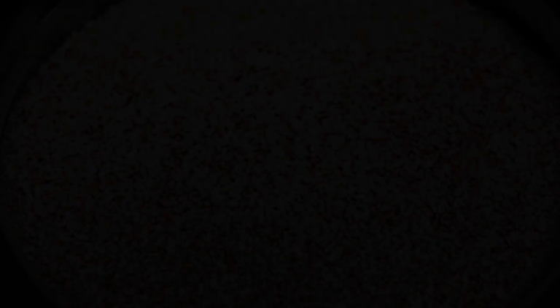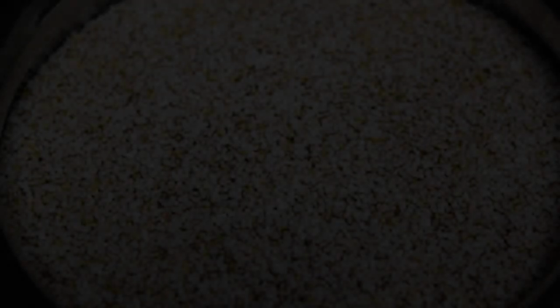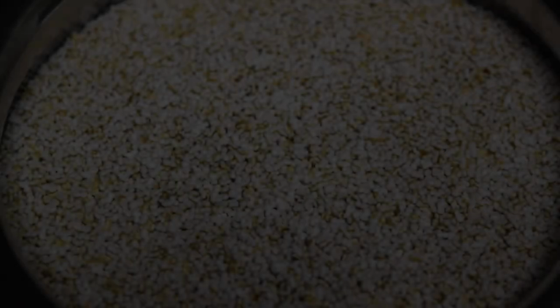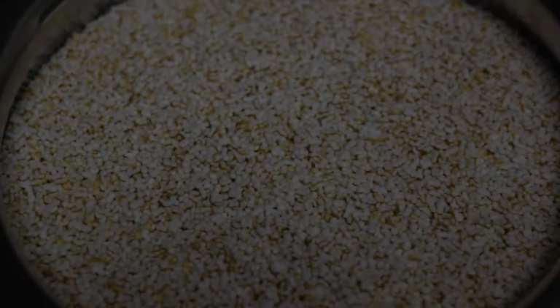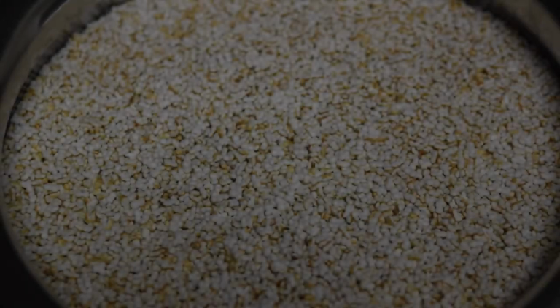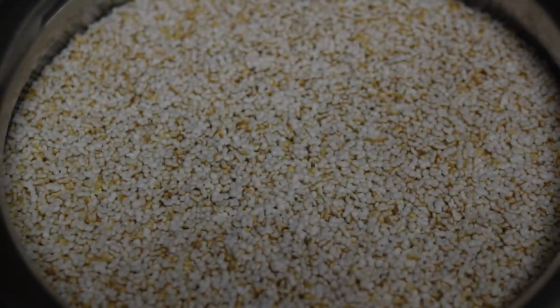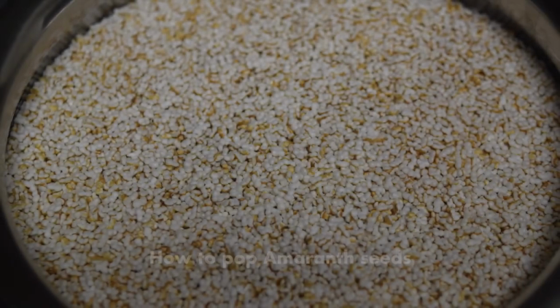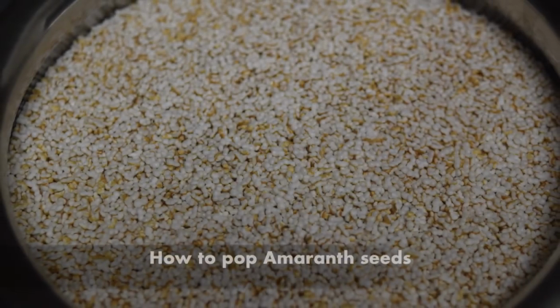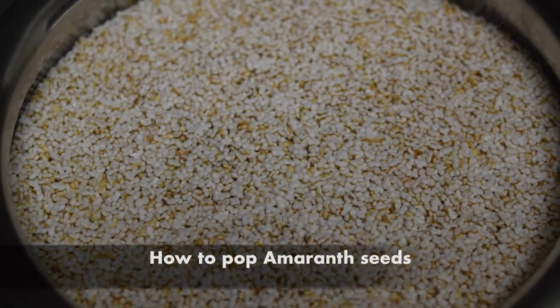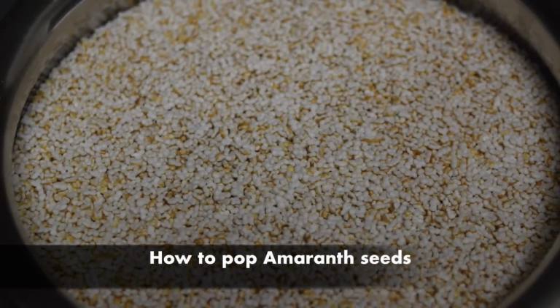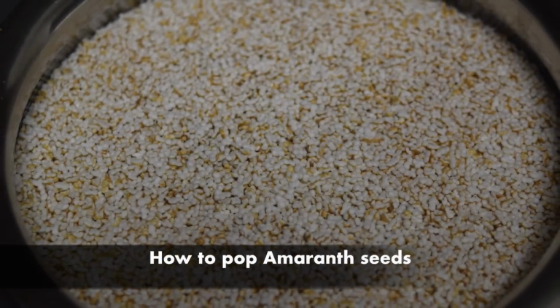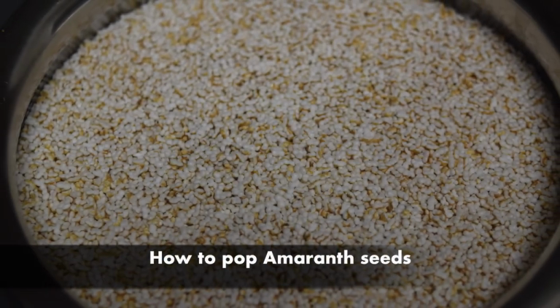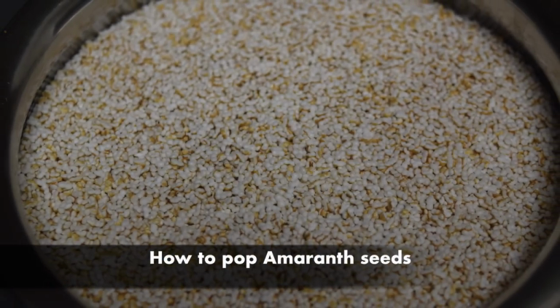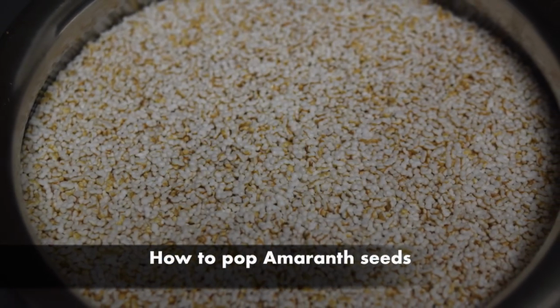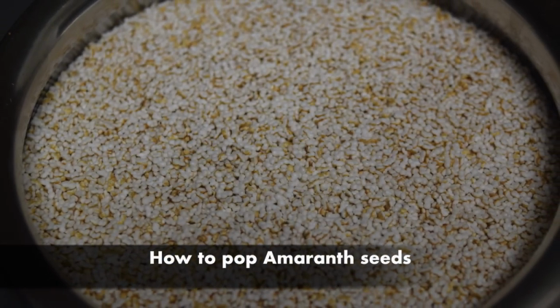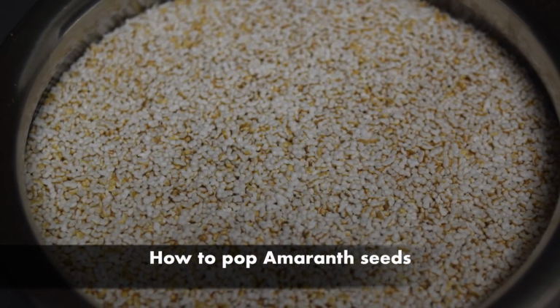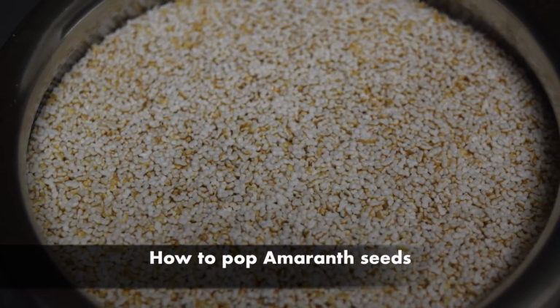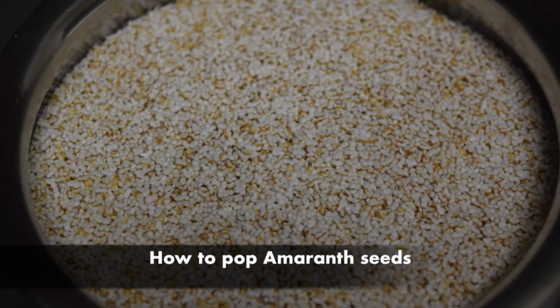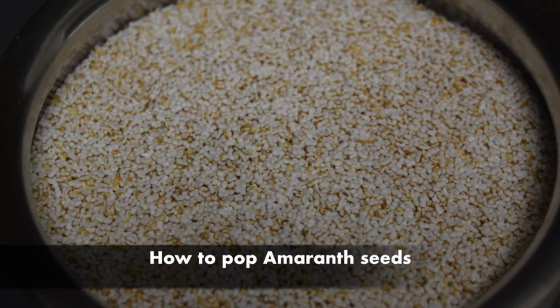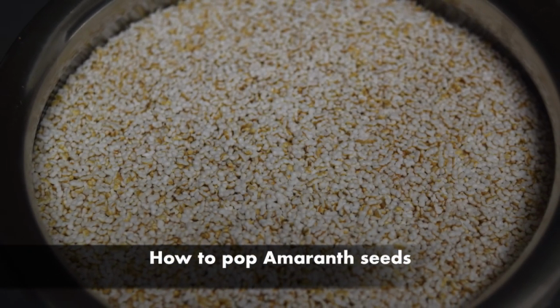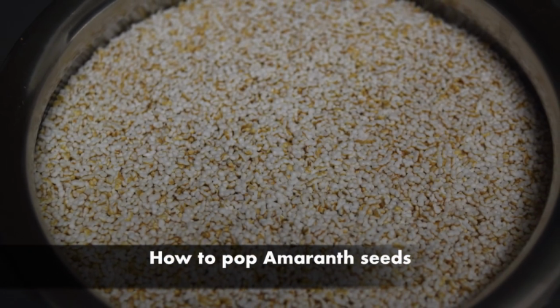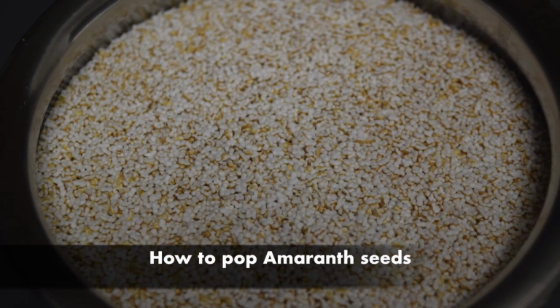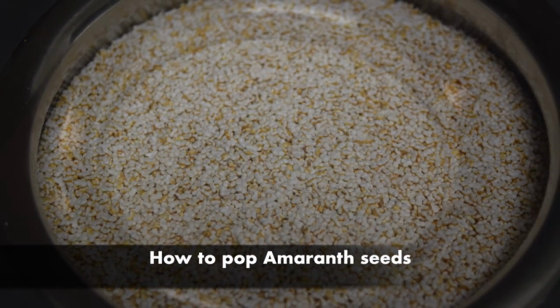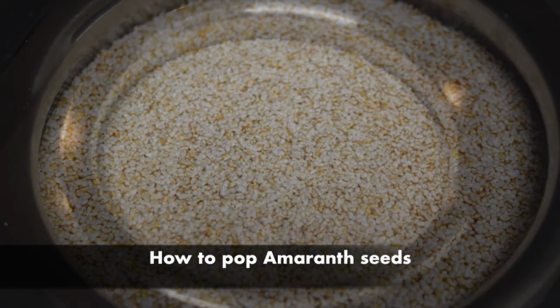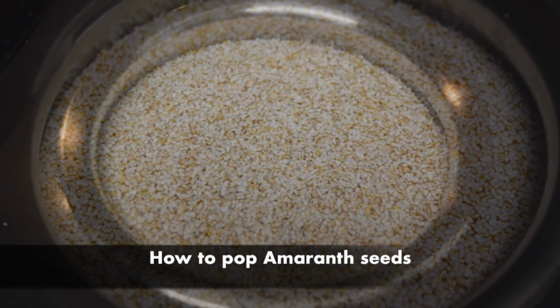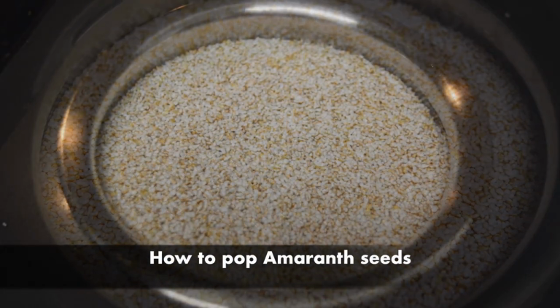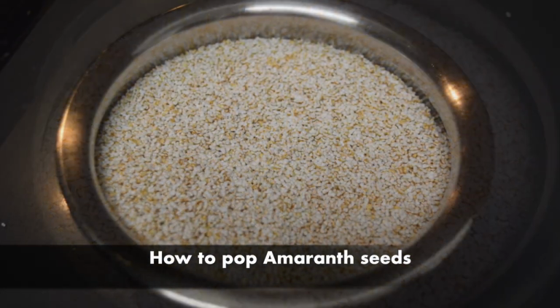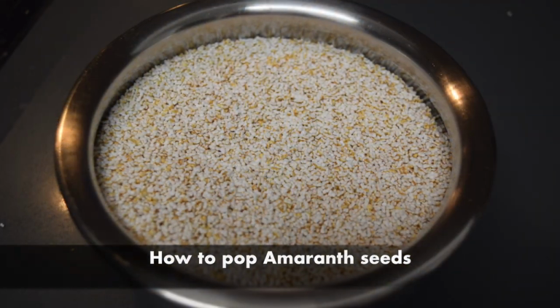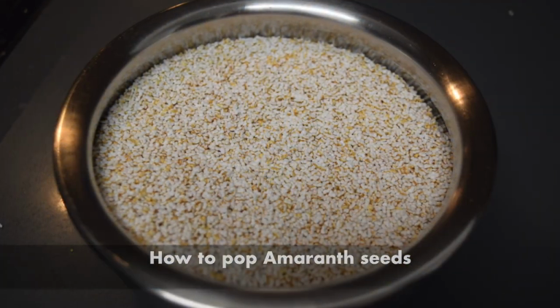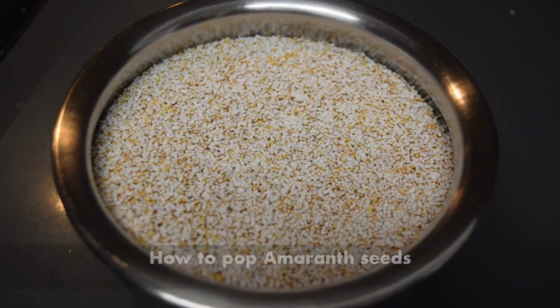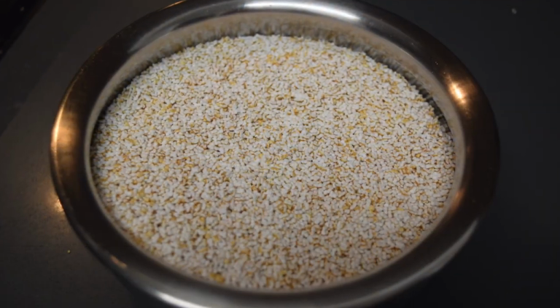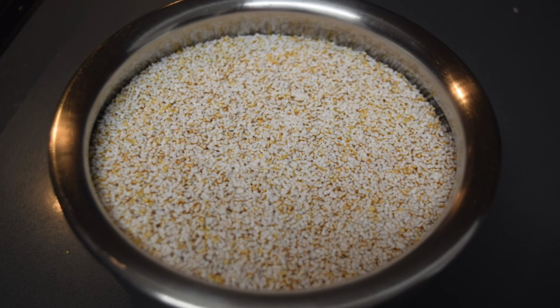Namaste friends. Today we are going to see how to pop amaranth seeds.